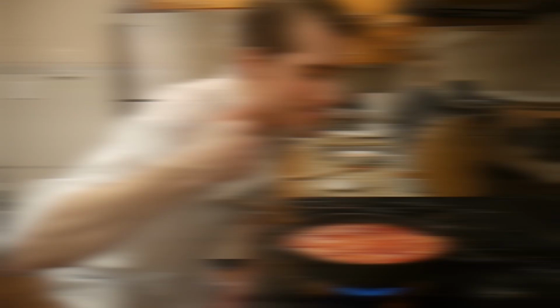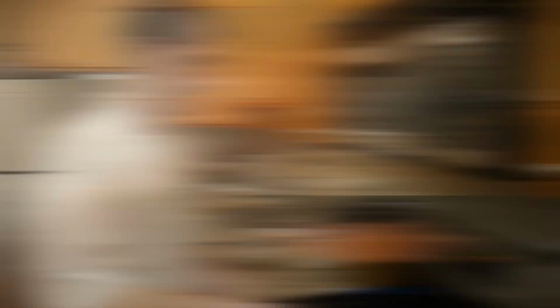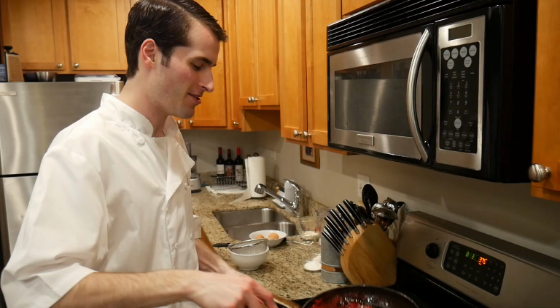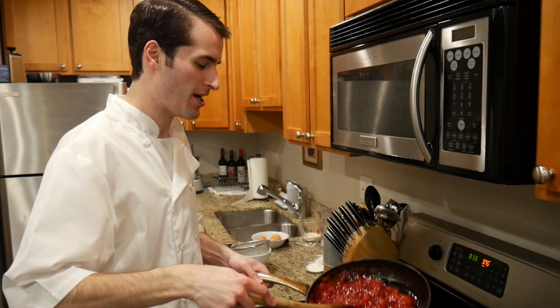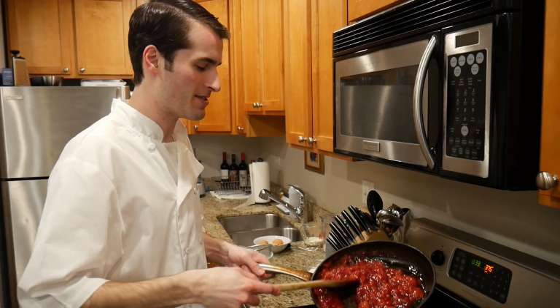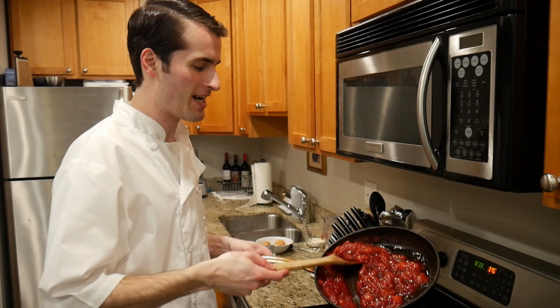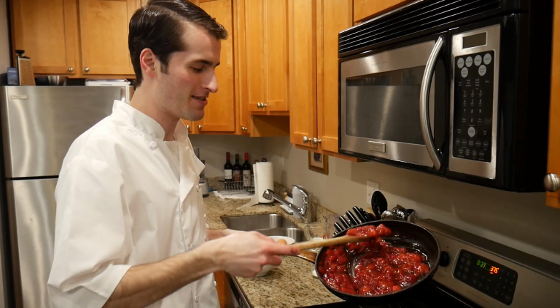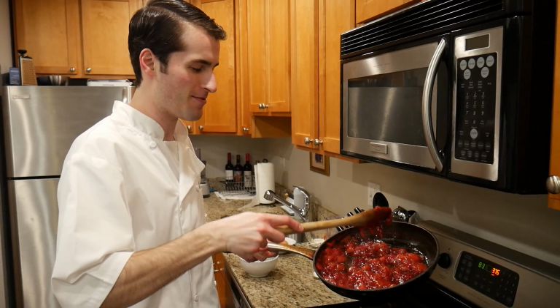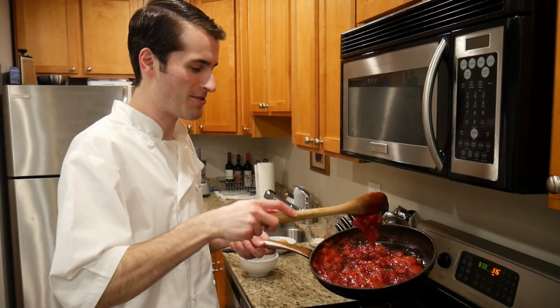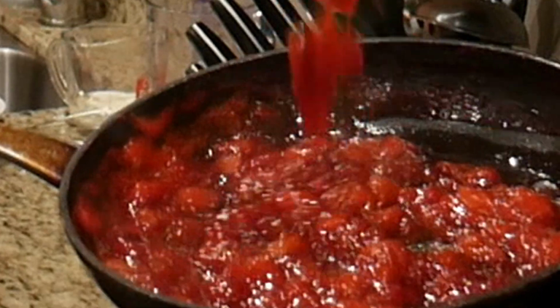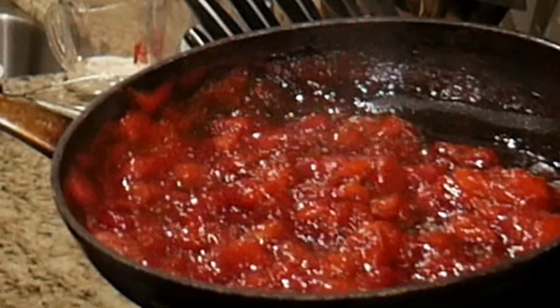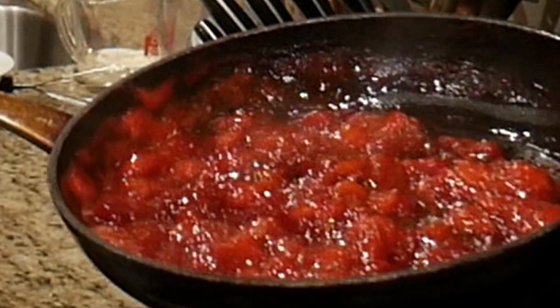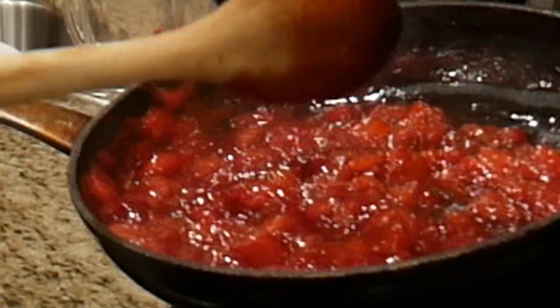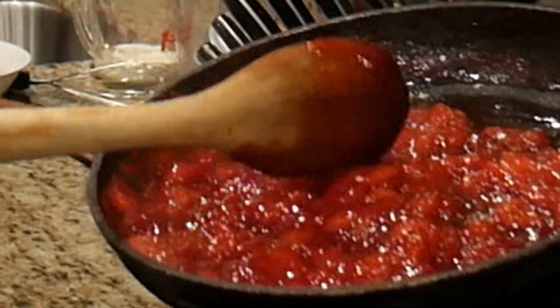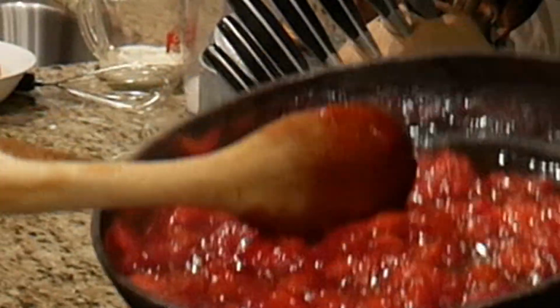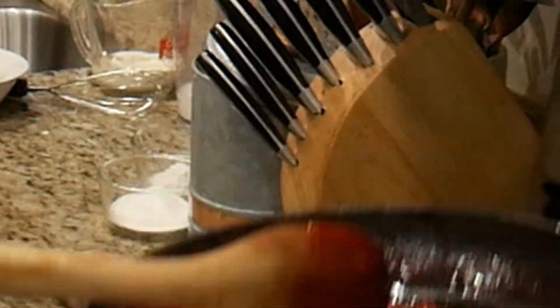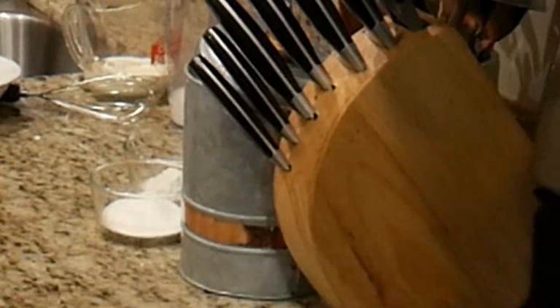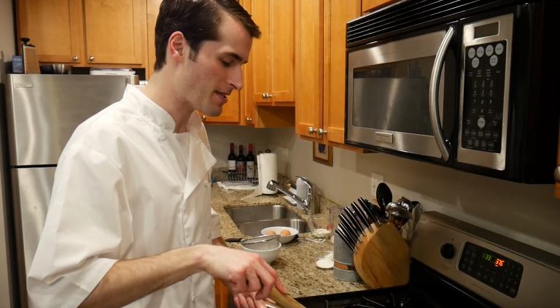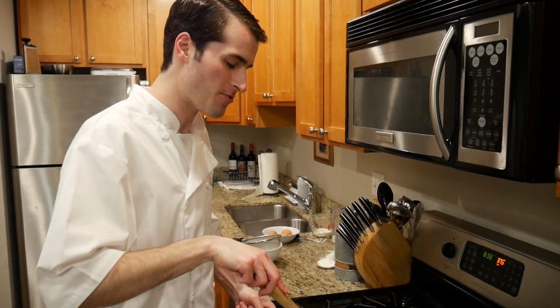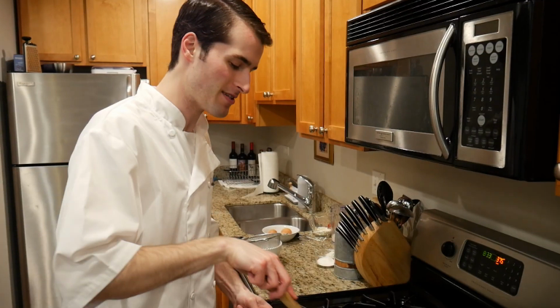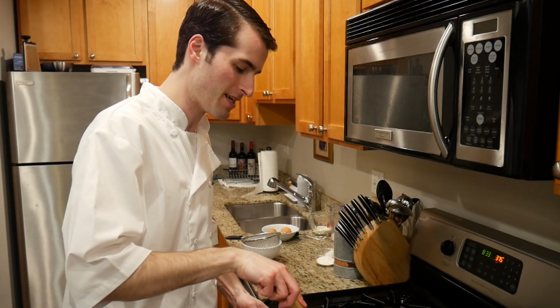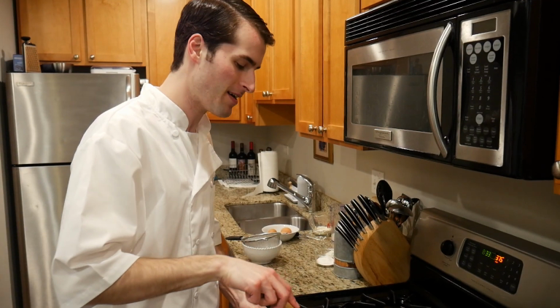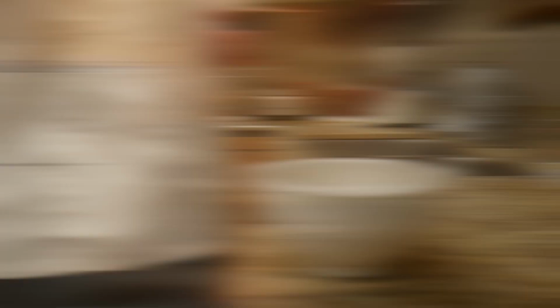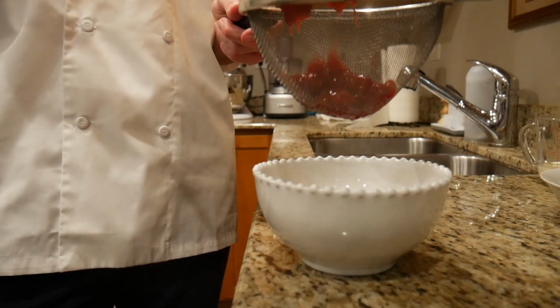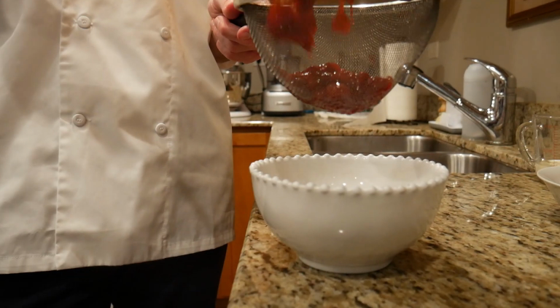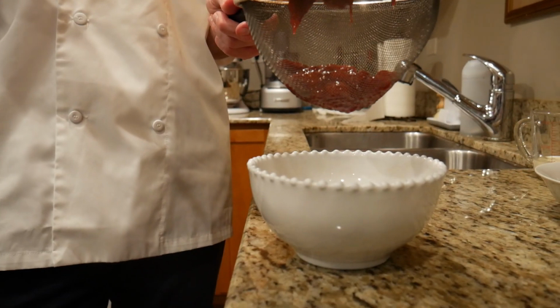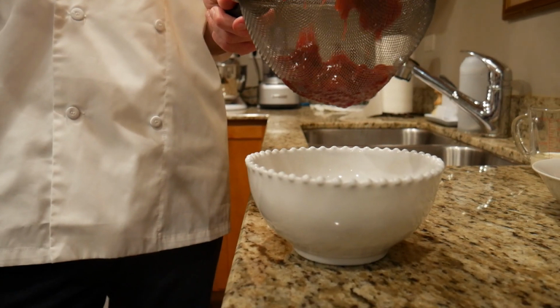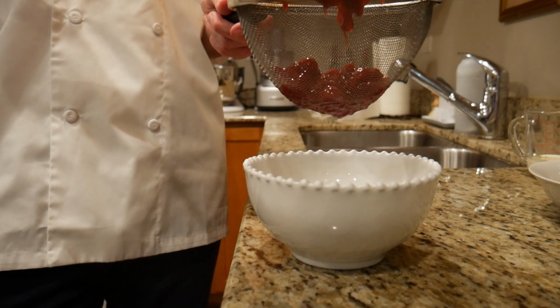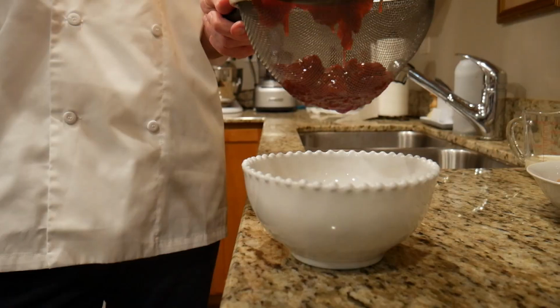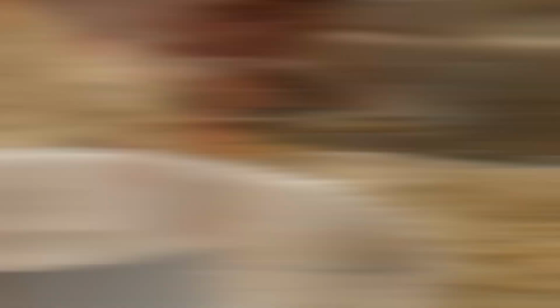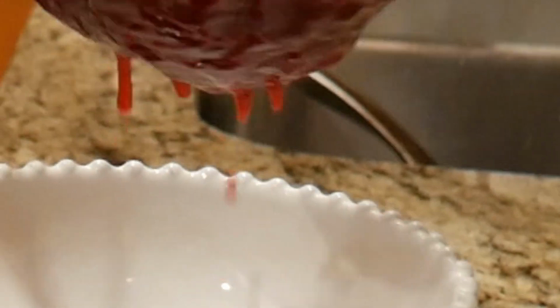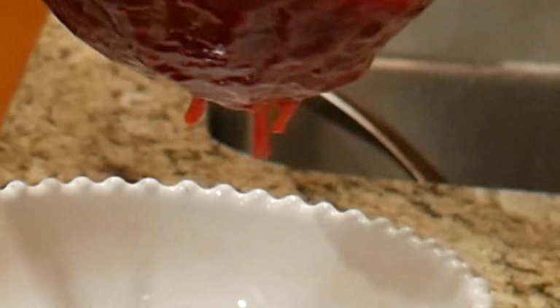The jam is nice and rich, but more importantly, you want to put this through a sift to actually get rid of all the seeds.